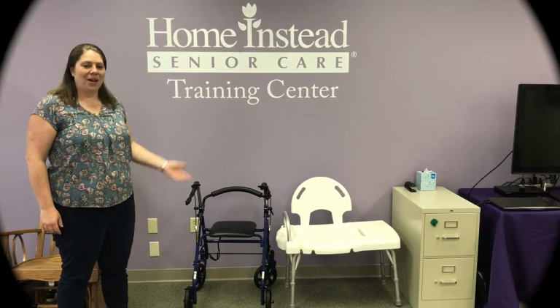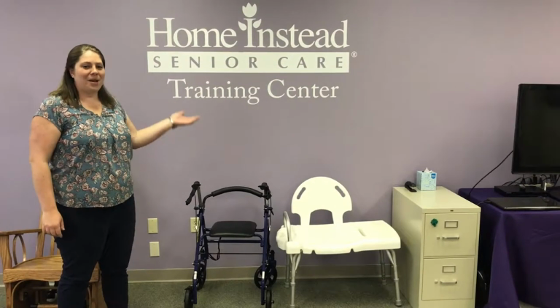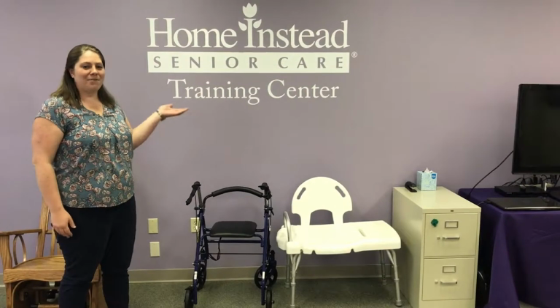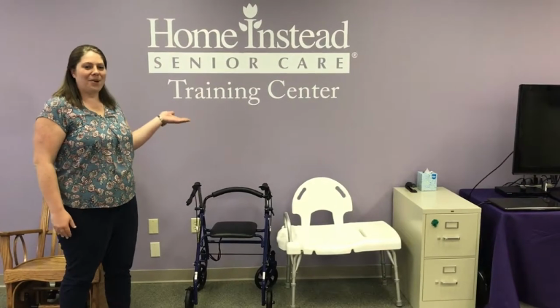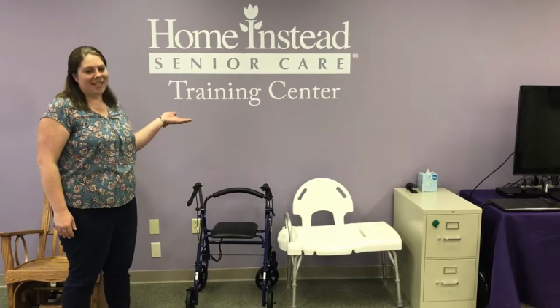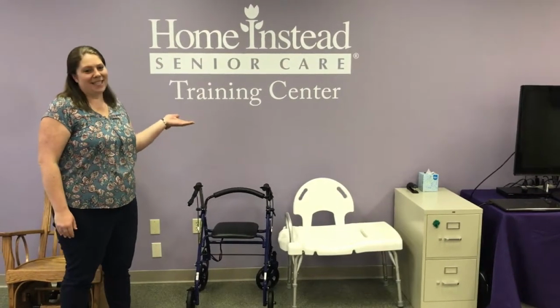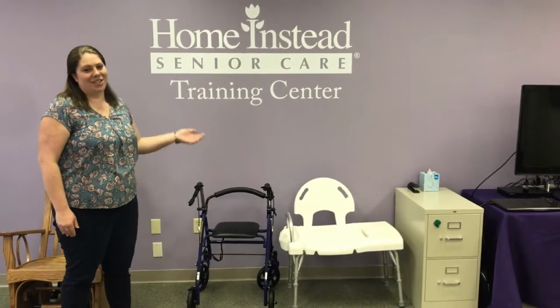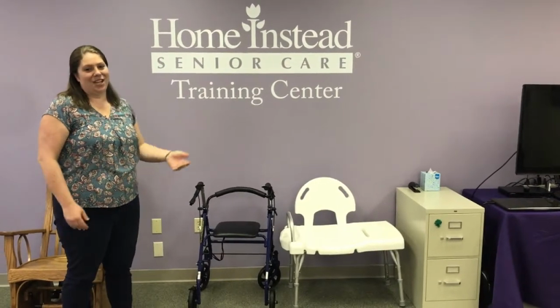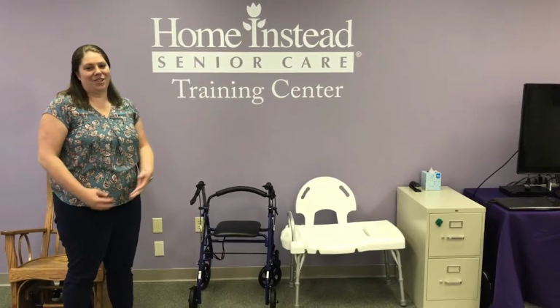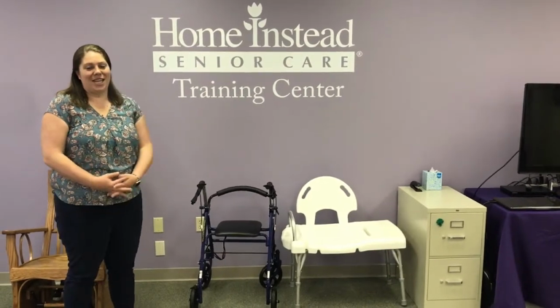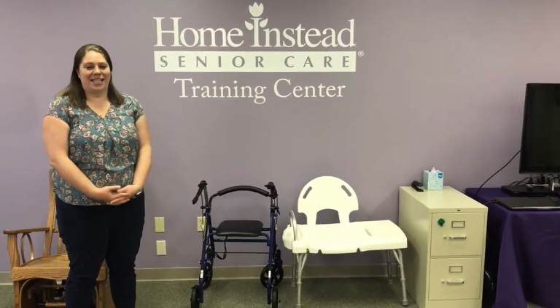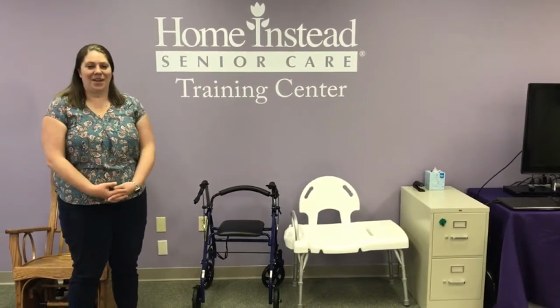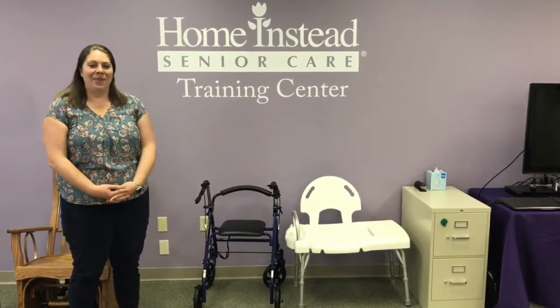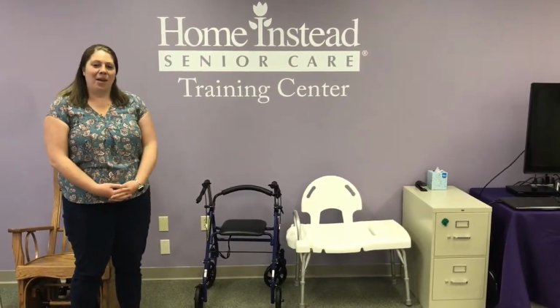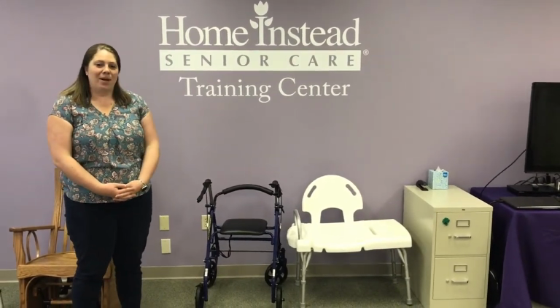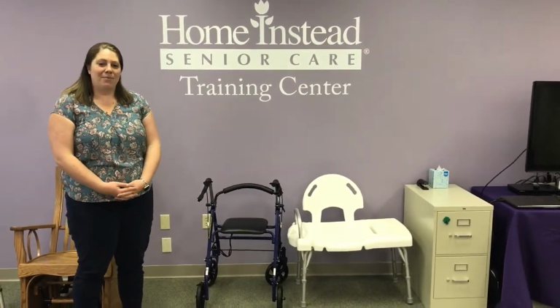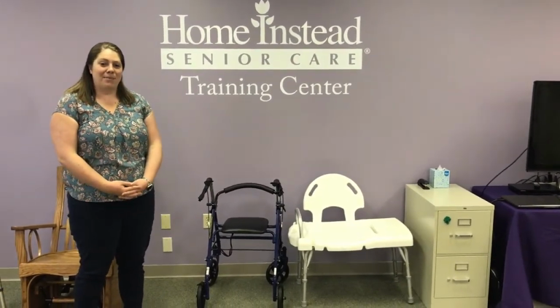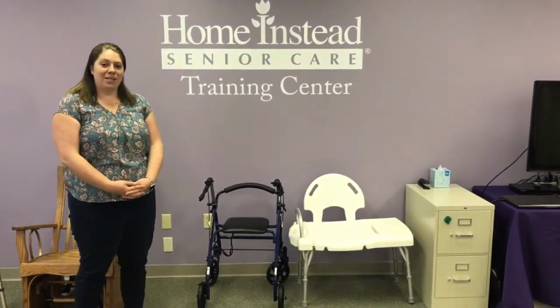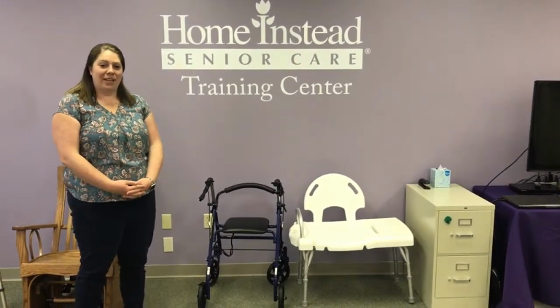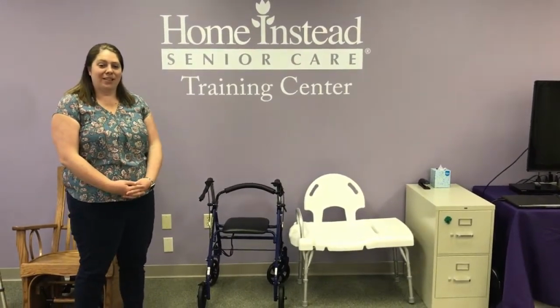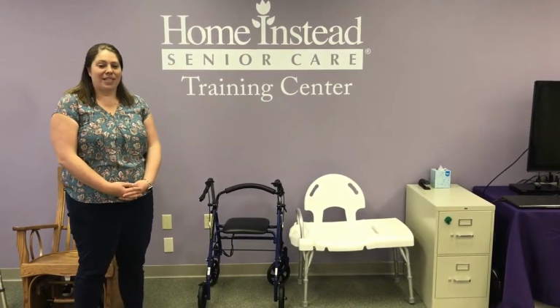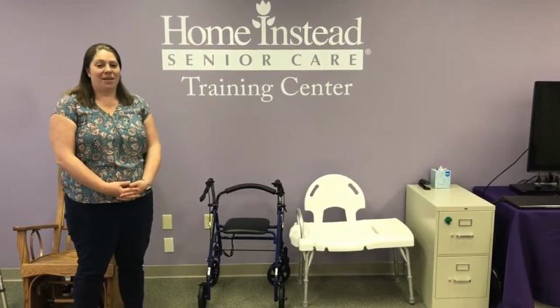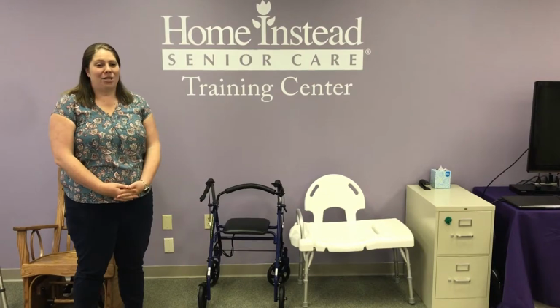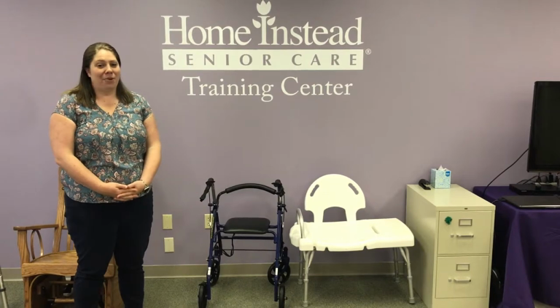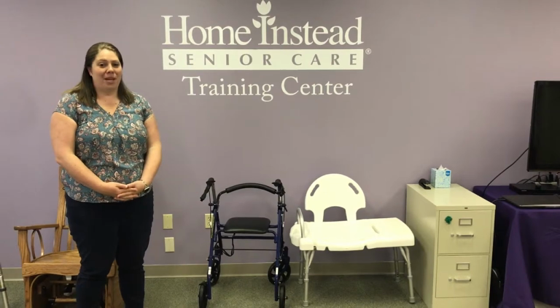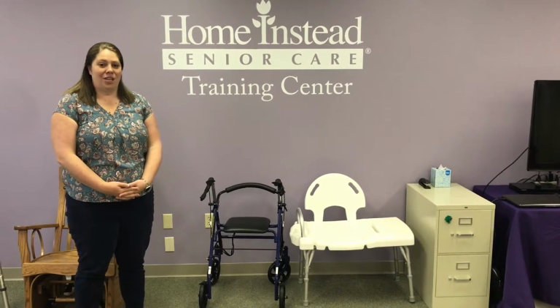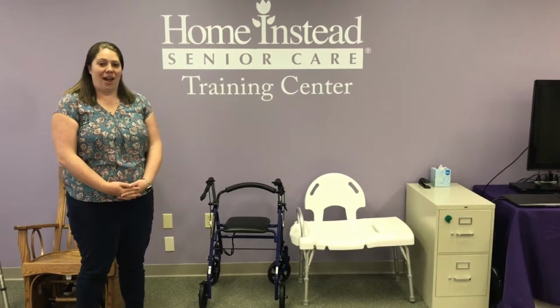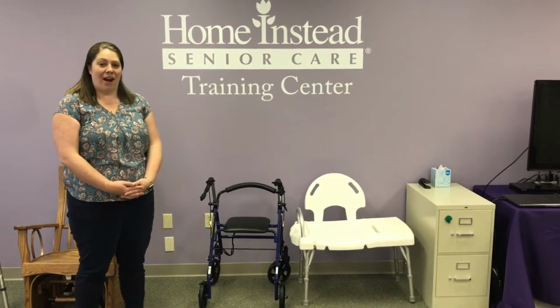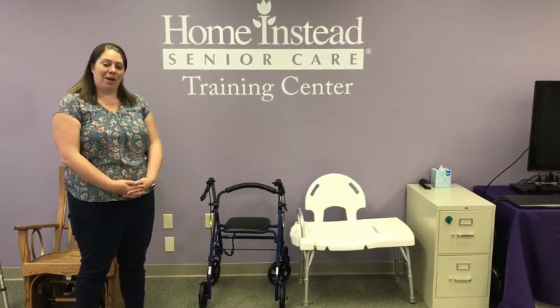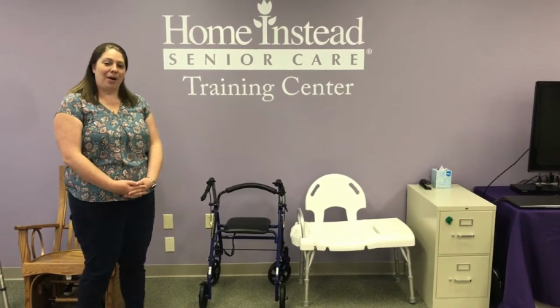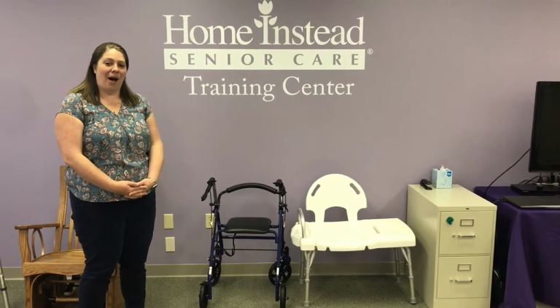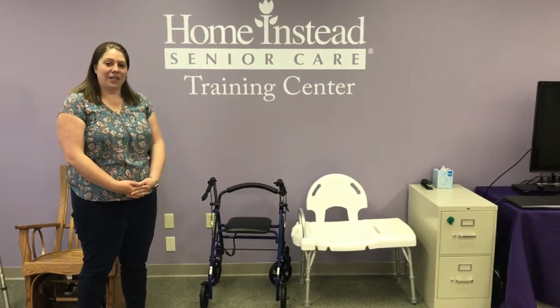Welcome to Holmanstead Senior Care Training Center. My name is Spencer Nichols and I'm the general manager at our Attleboro office.